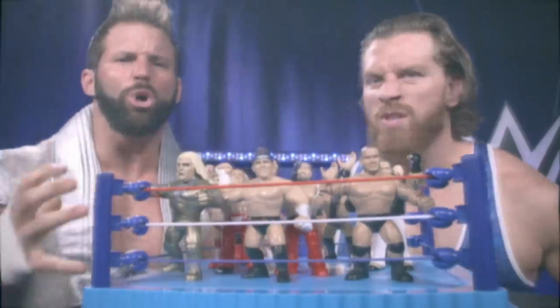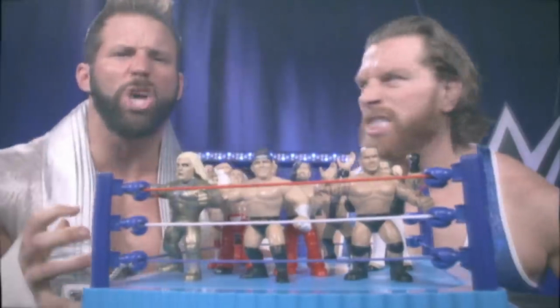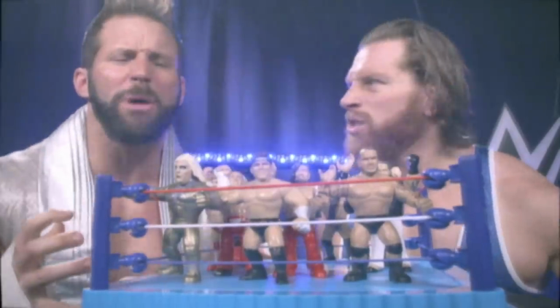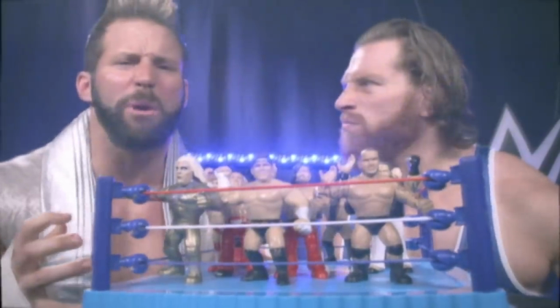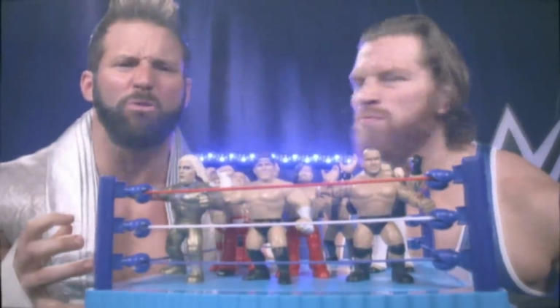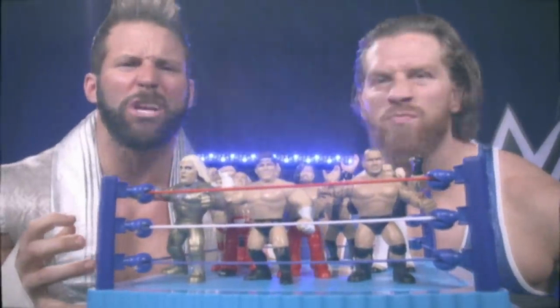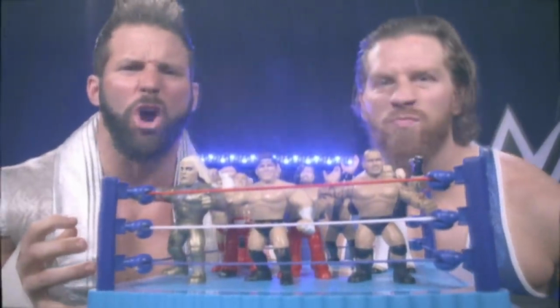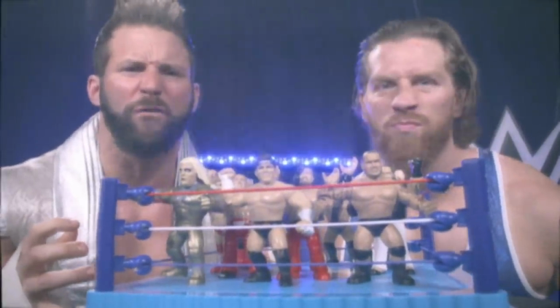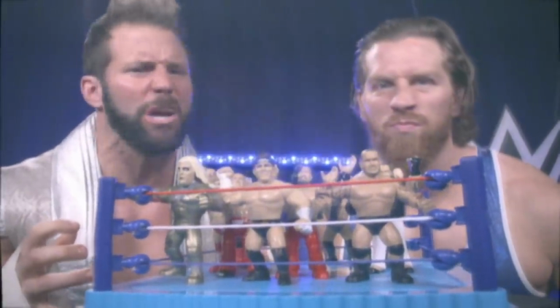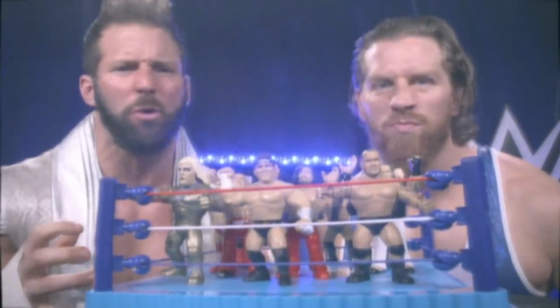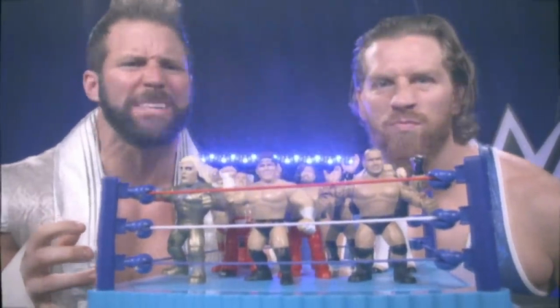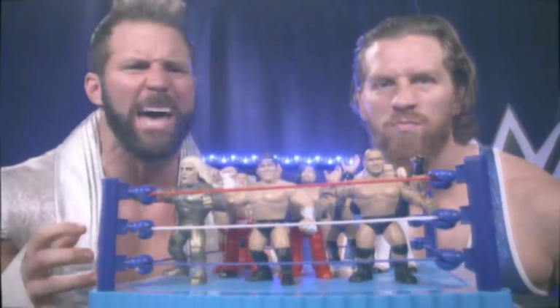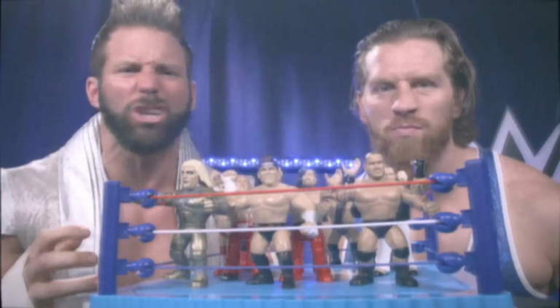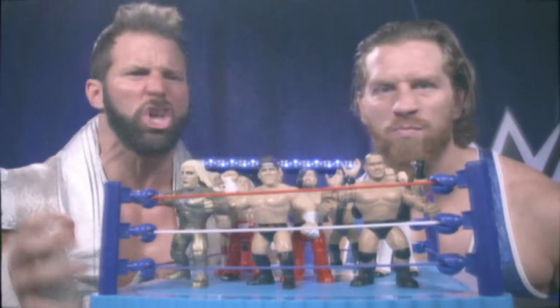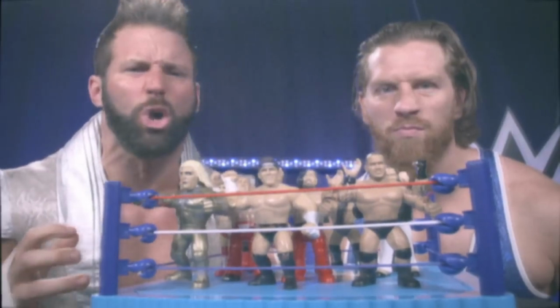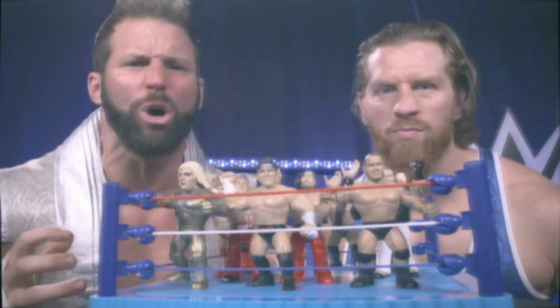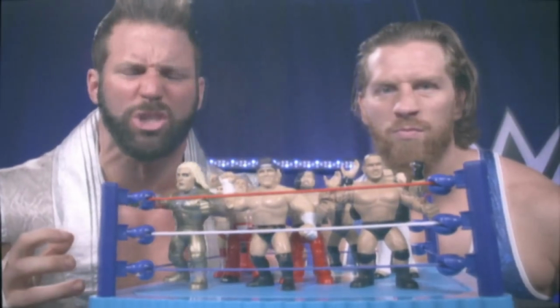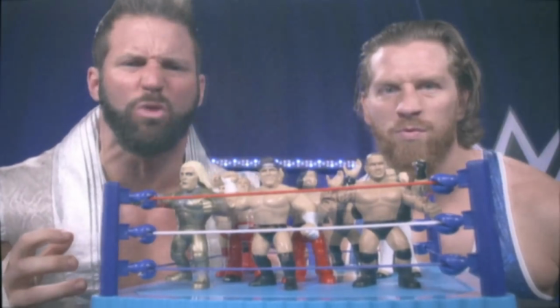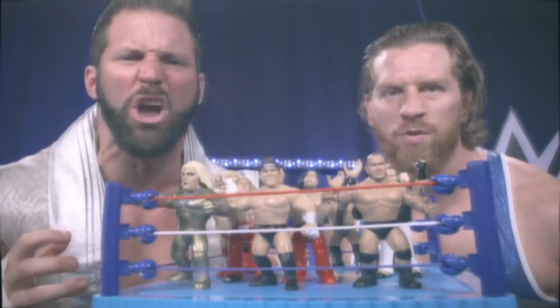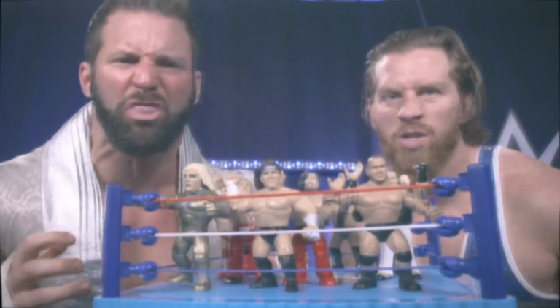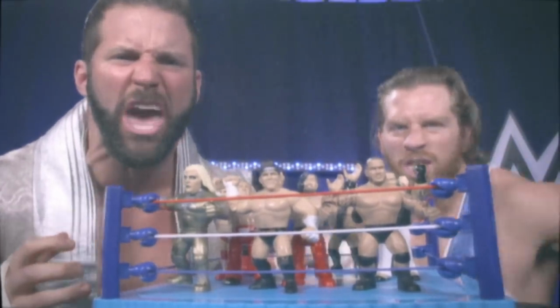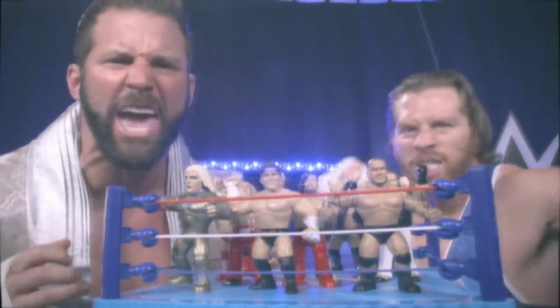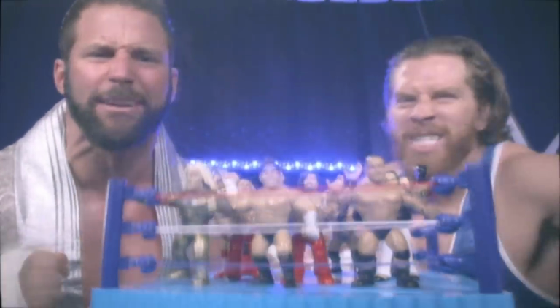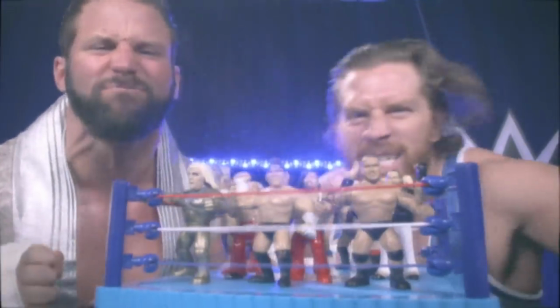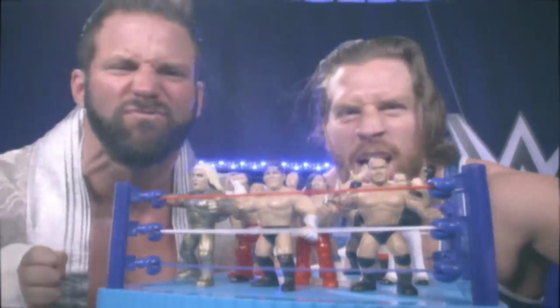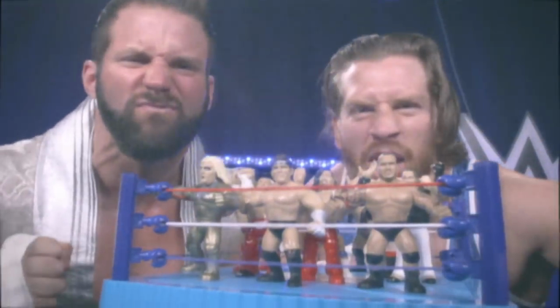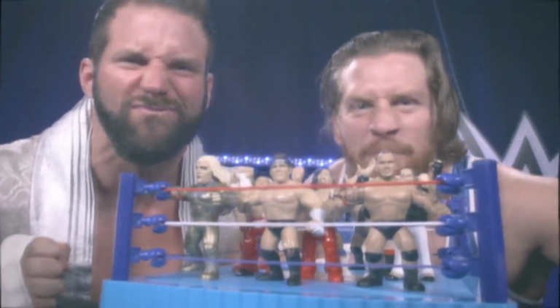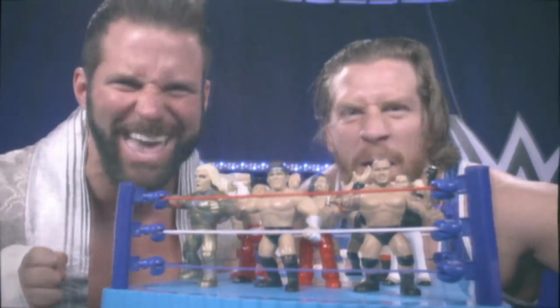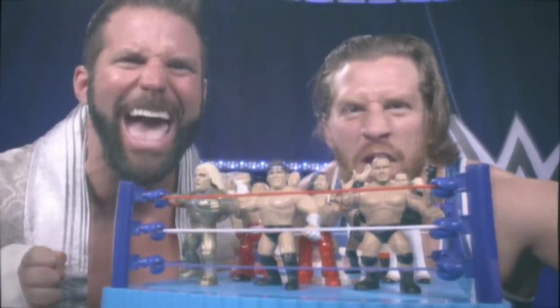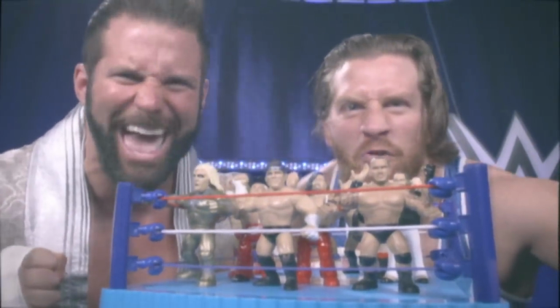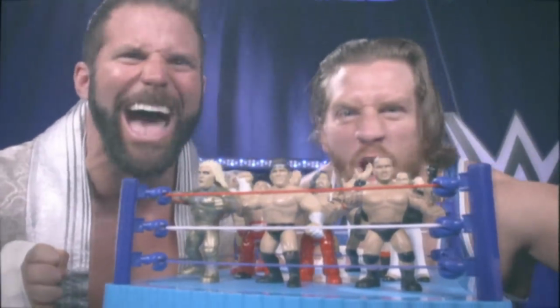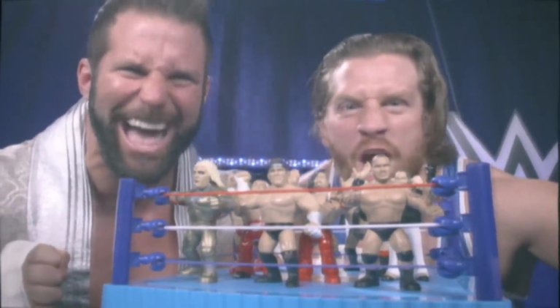New WWE Retro Figures from Mattel, so close to the real thing. It's like being in the ring.